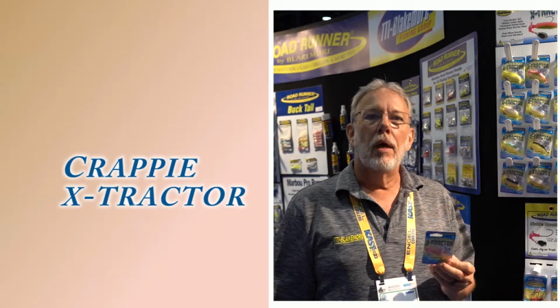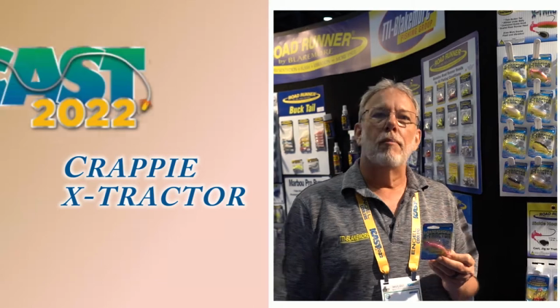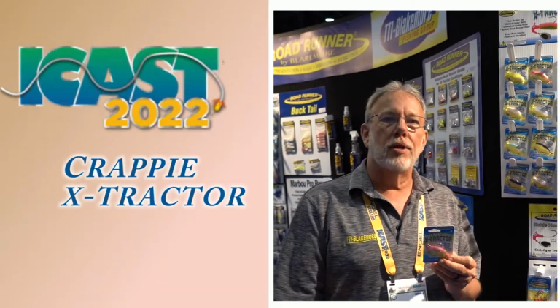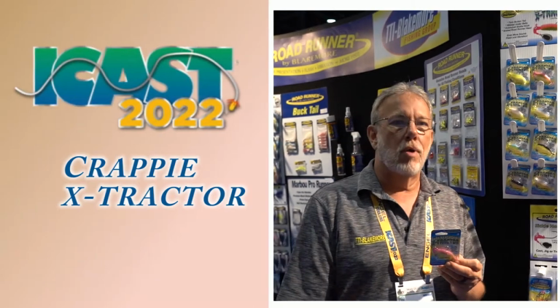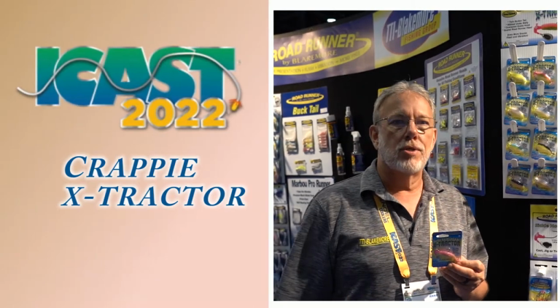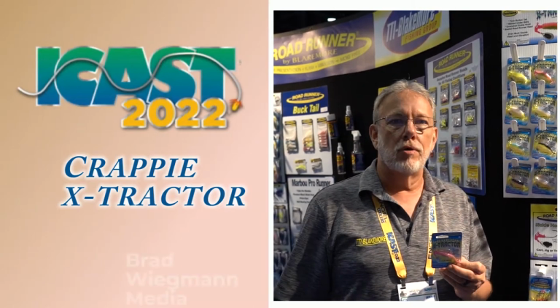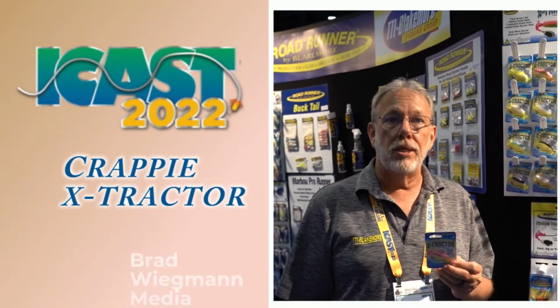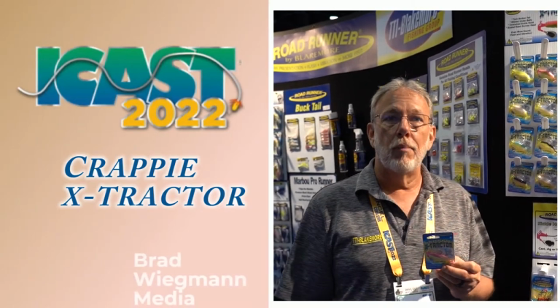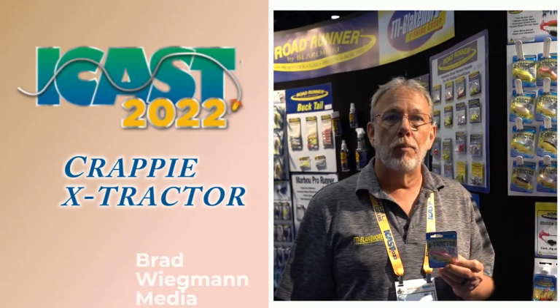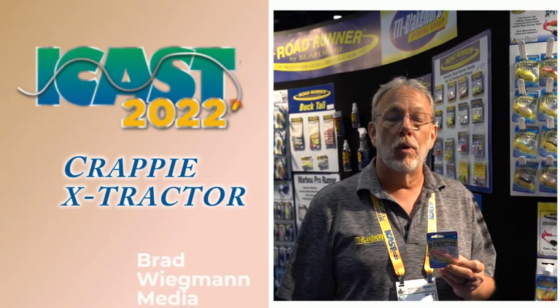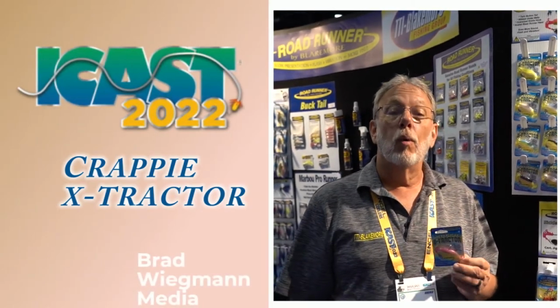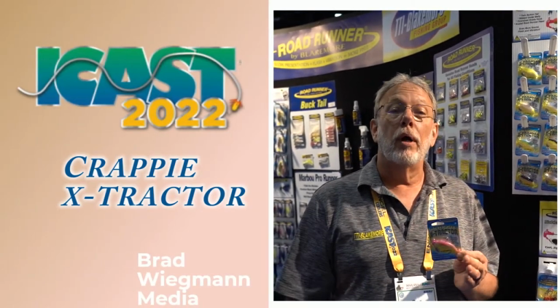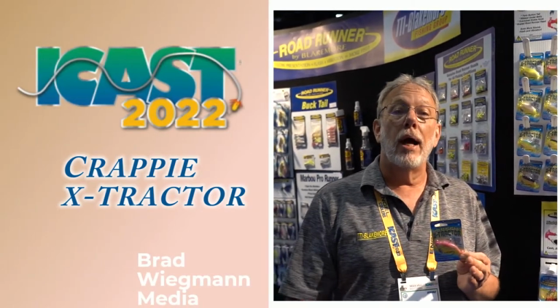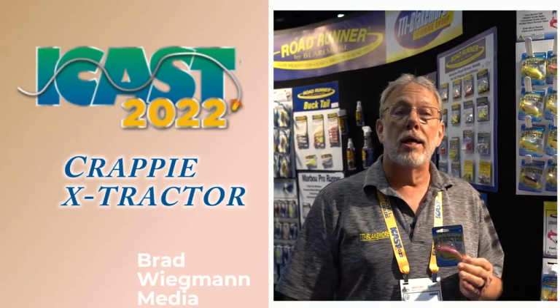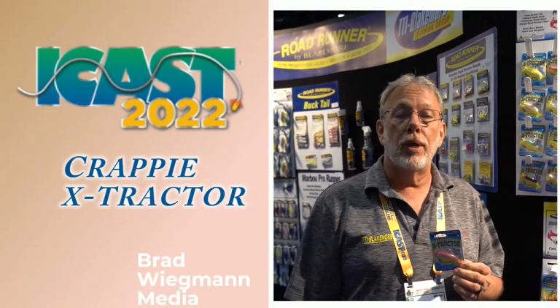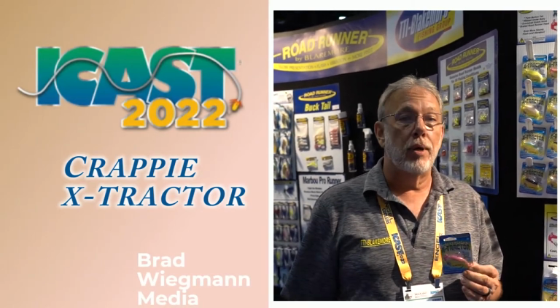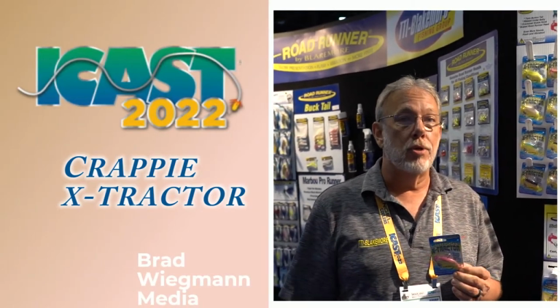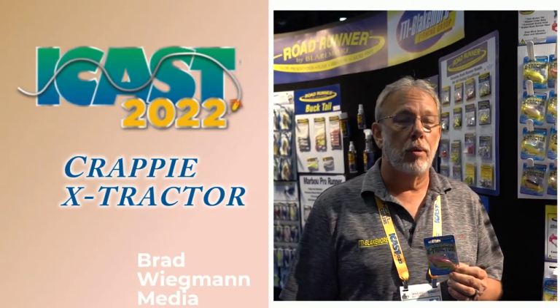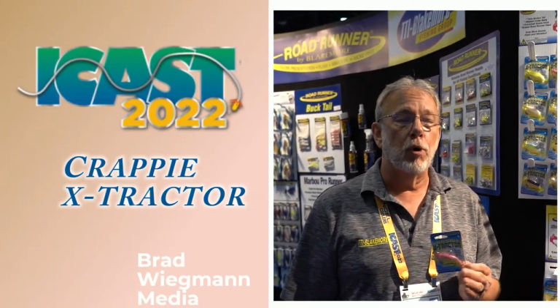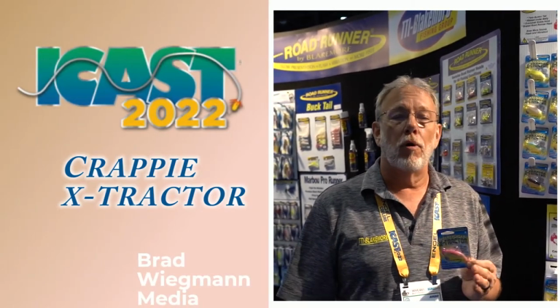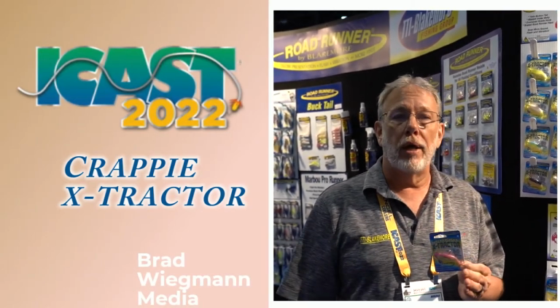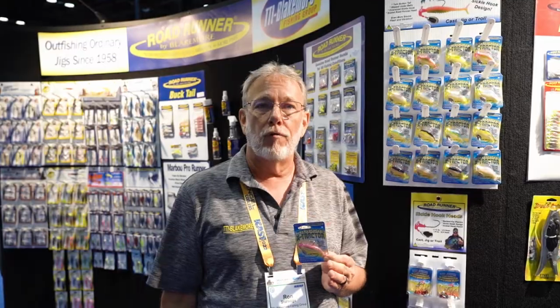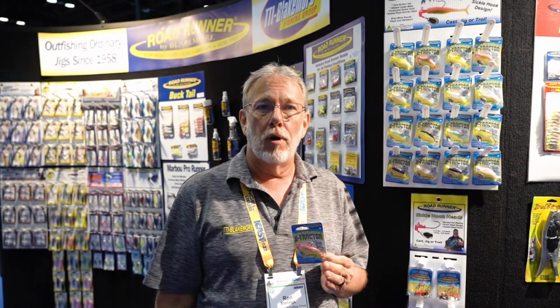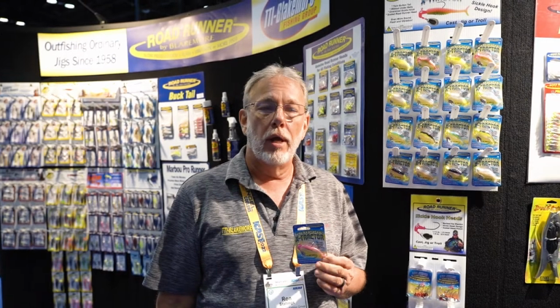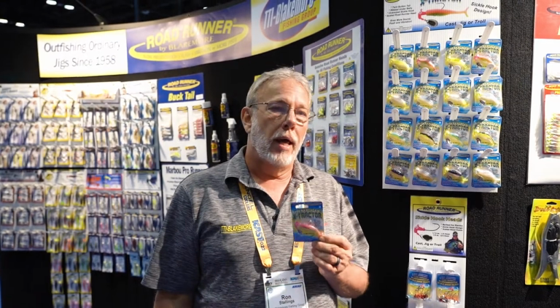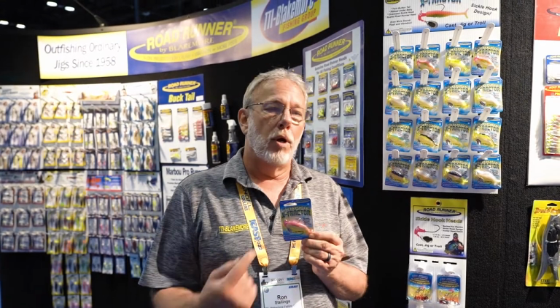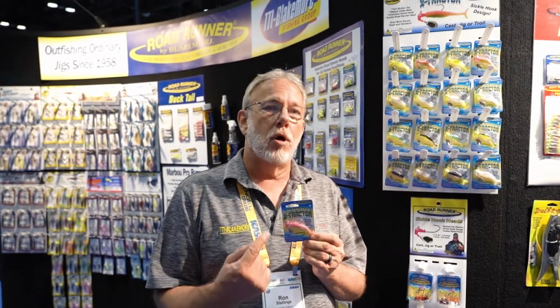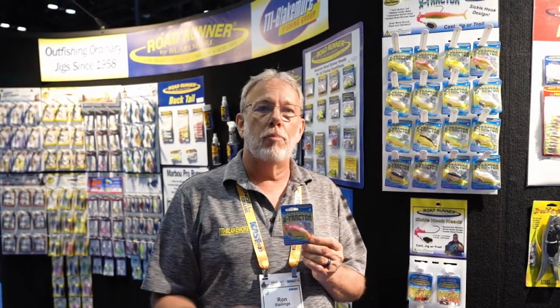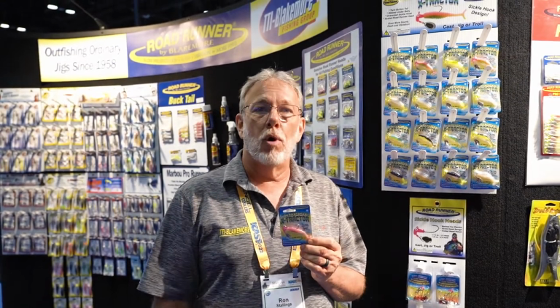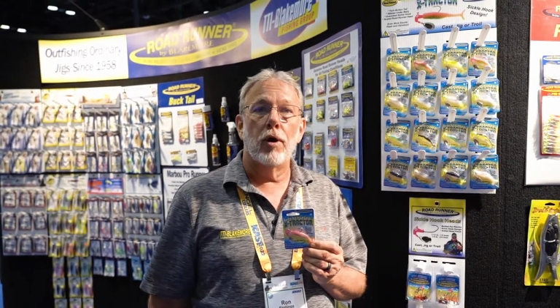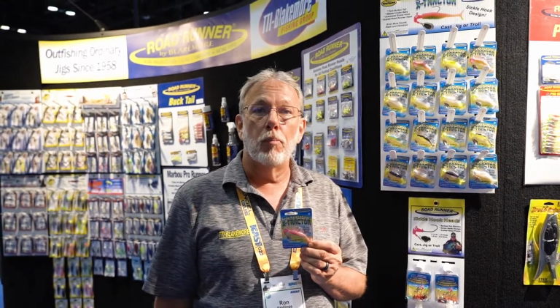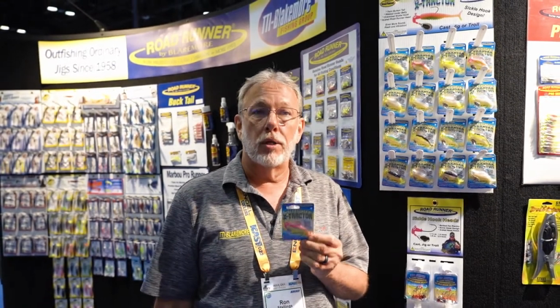Hey everybody, this is Ron Stalich from TTI Blayton Moore. We're here at ICAST 2022 in beautiful Orlando, Florida, and I want to talk to you about one of our new products.